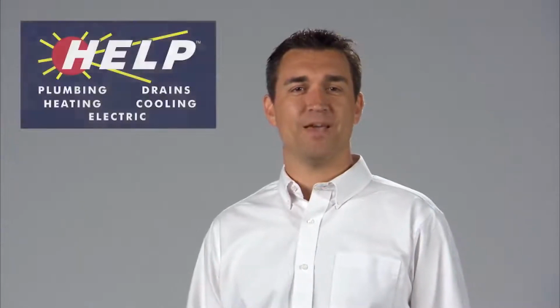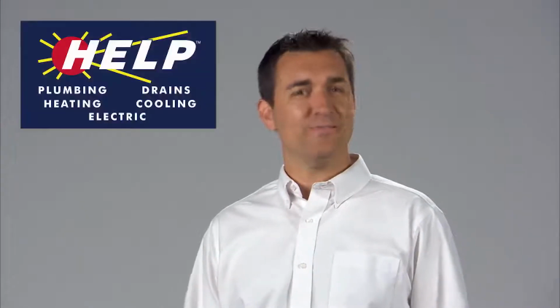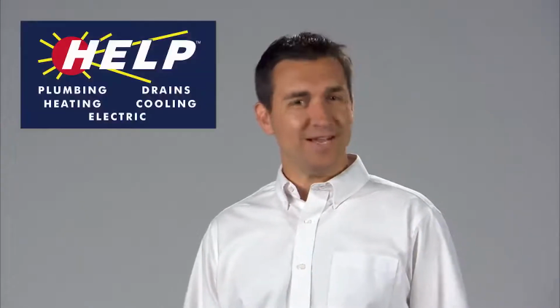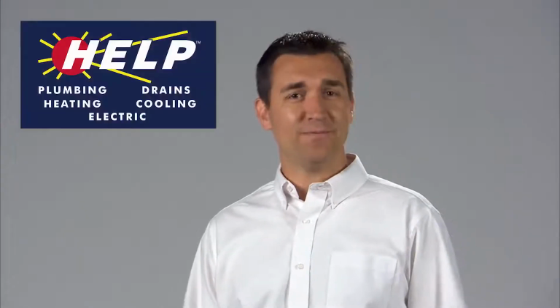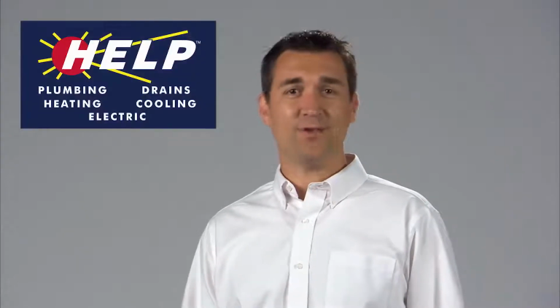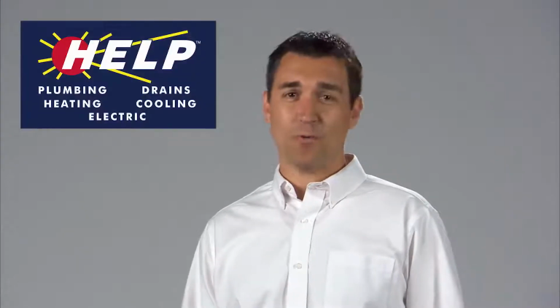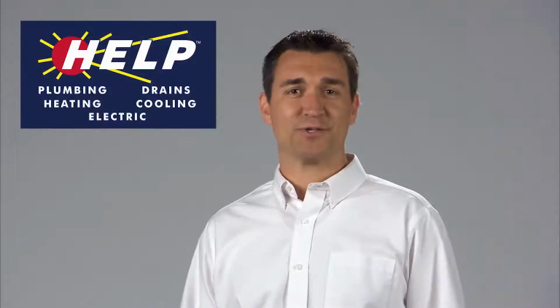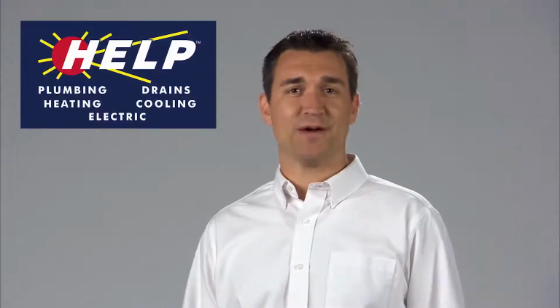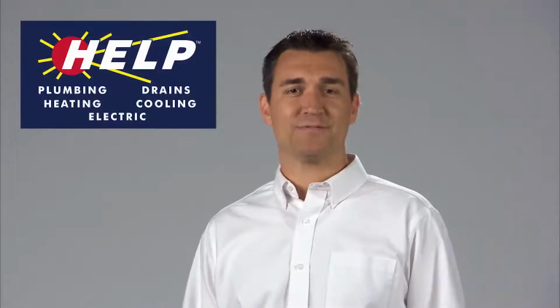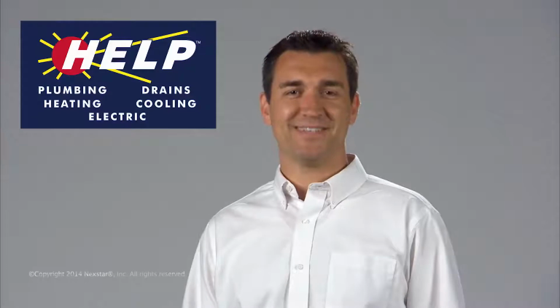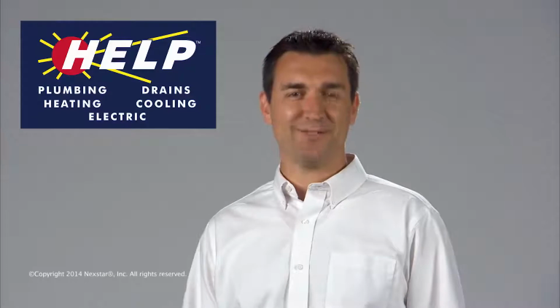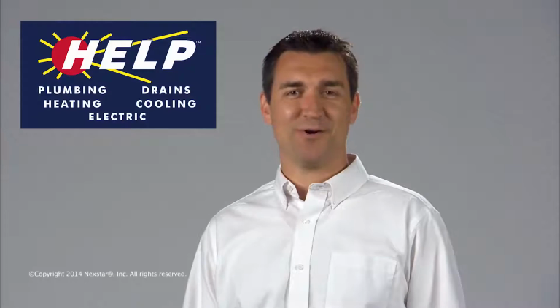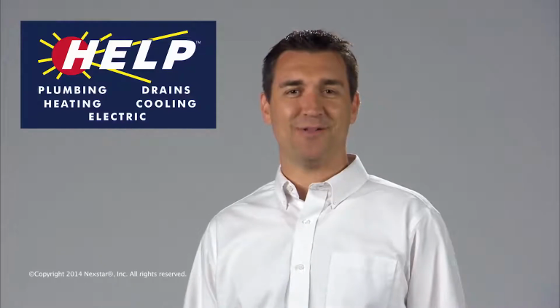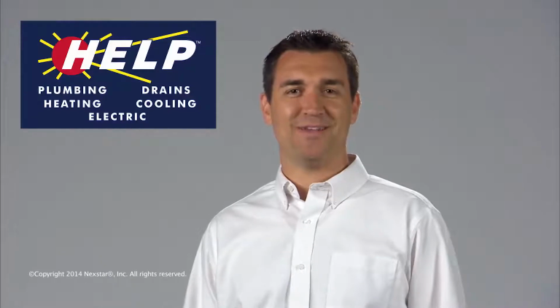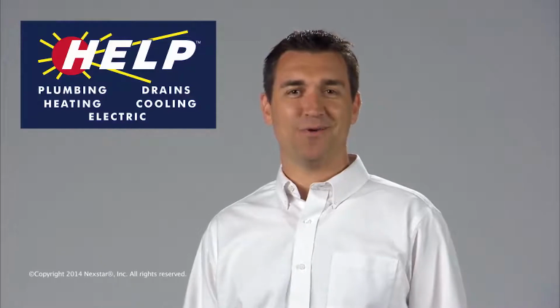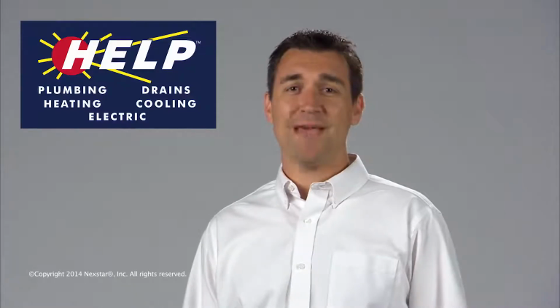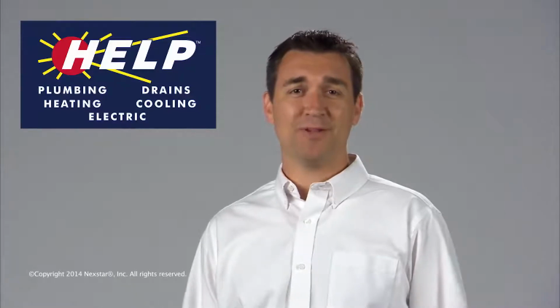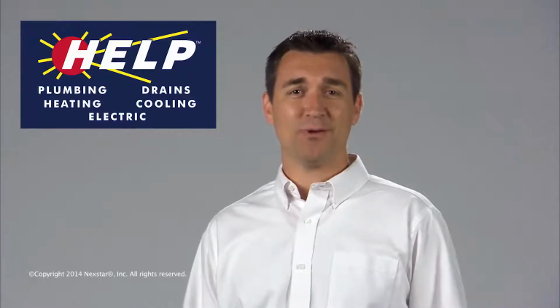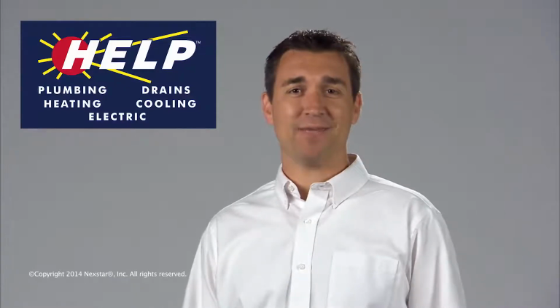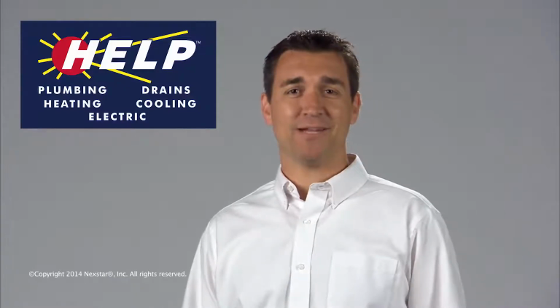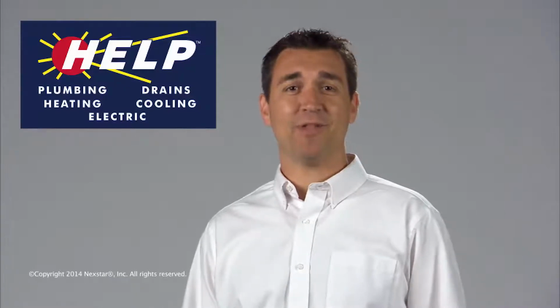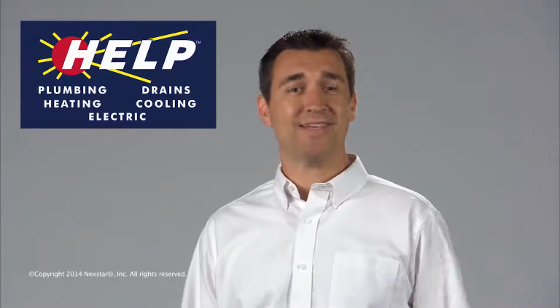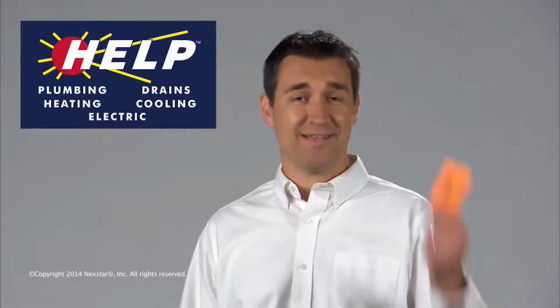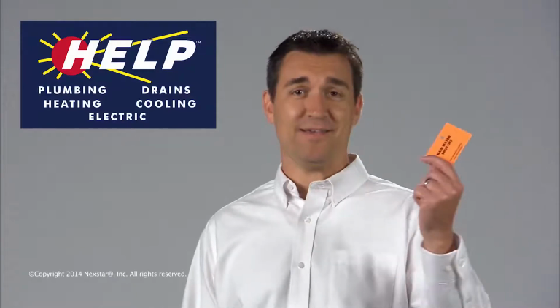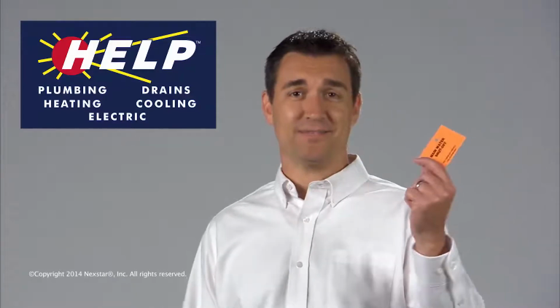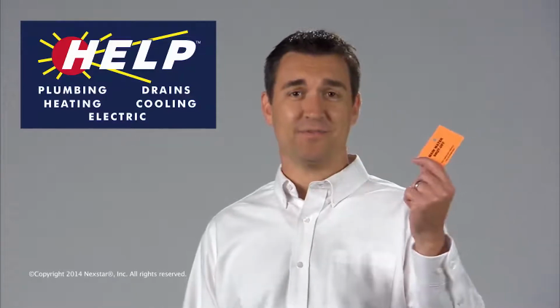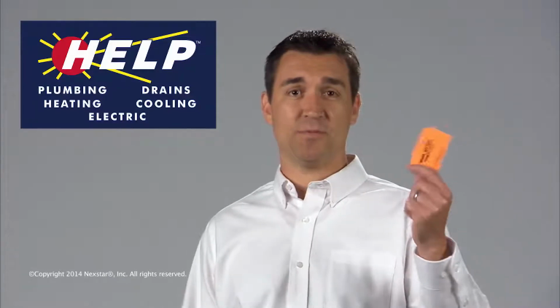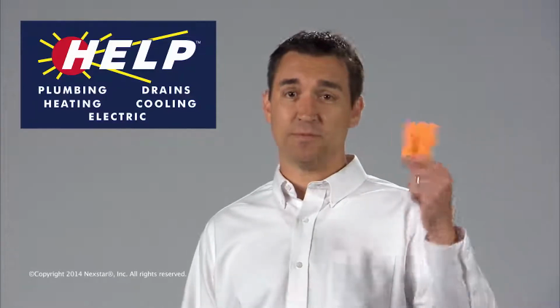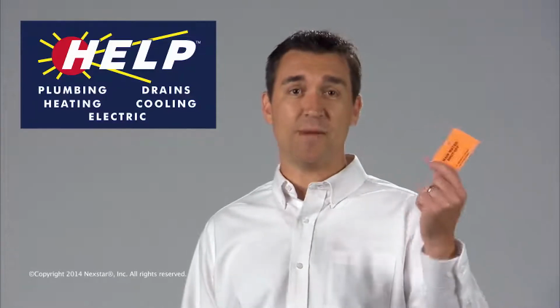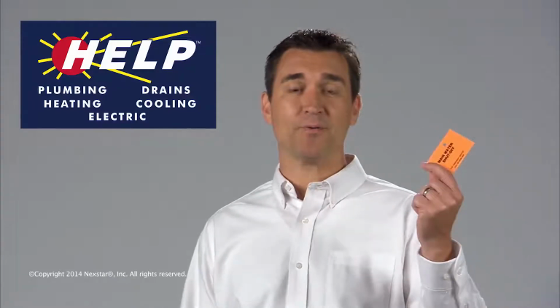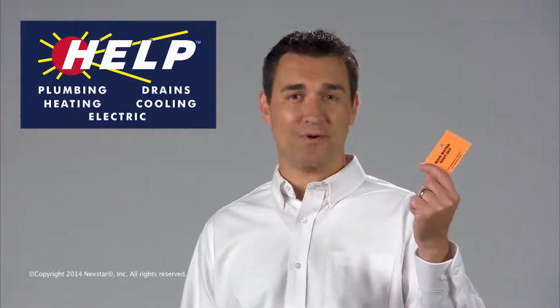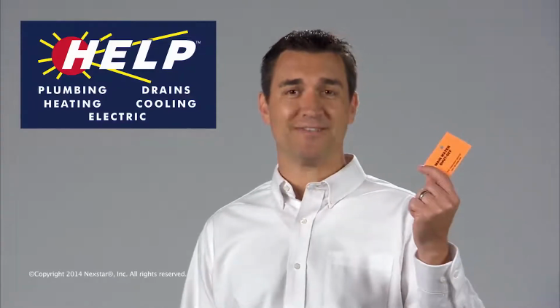If you need help finding your water shutoff, give us a call. We'll be happy to locate it and apply a tag like this, so you'll be able to remember where it is.